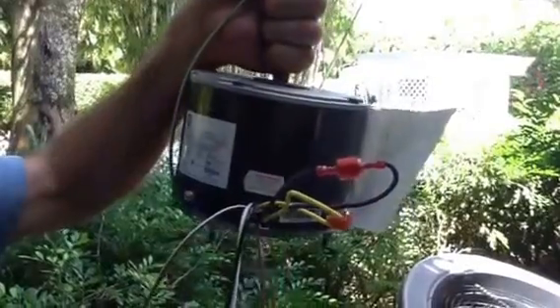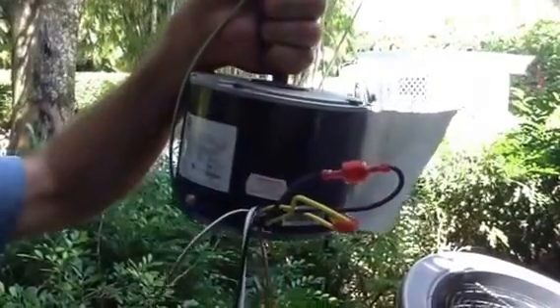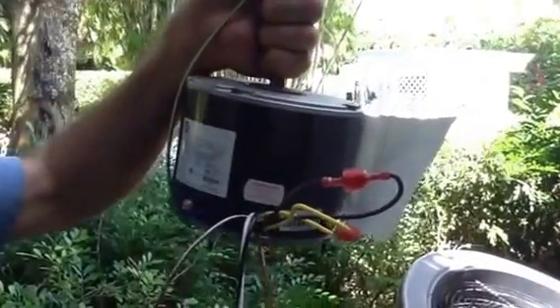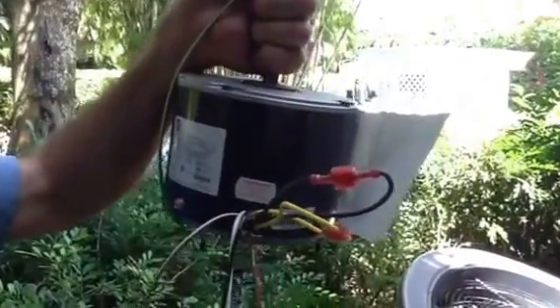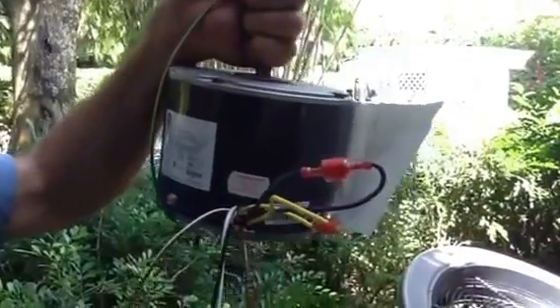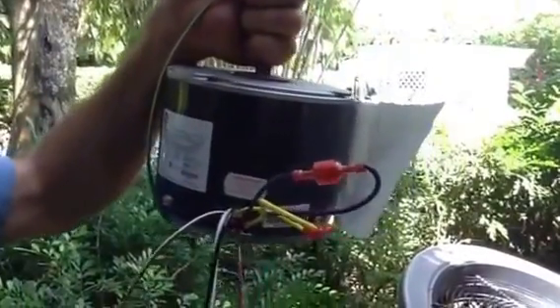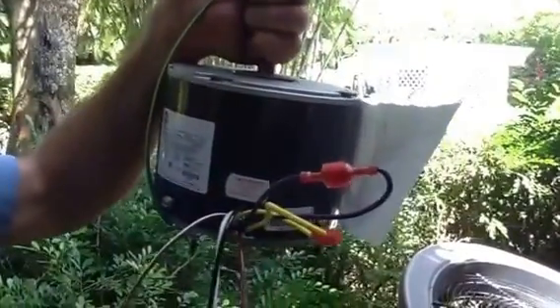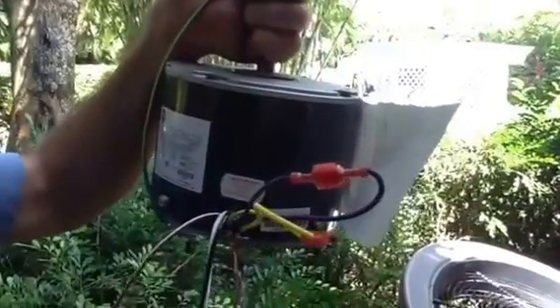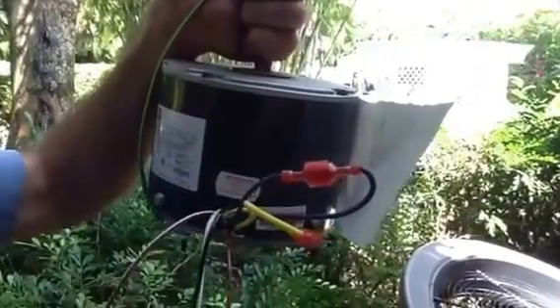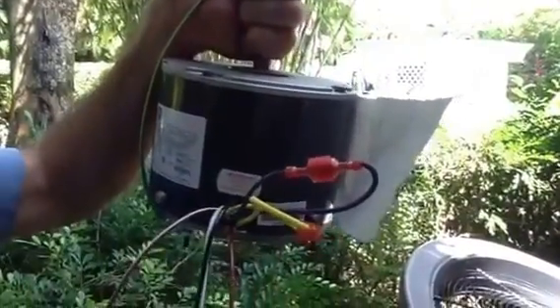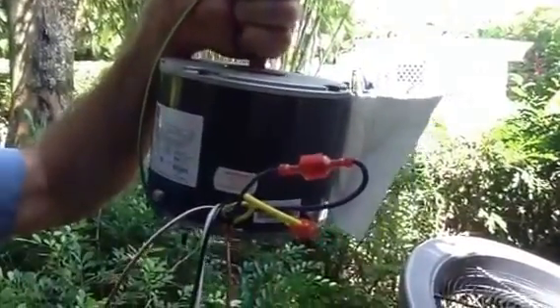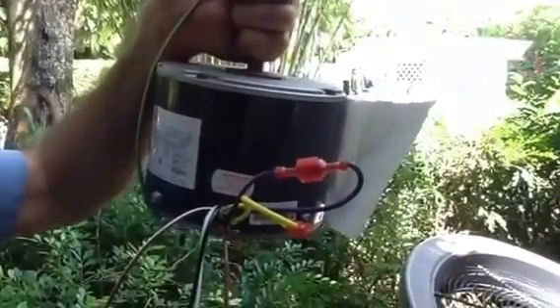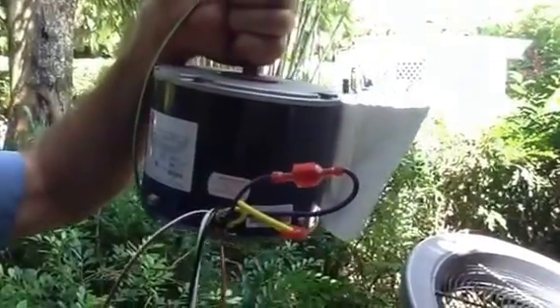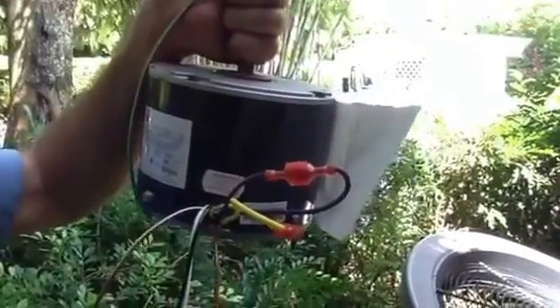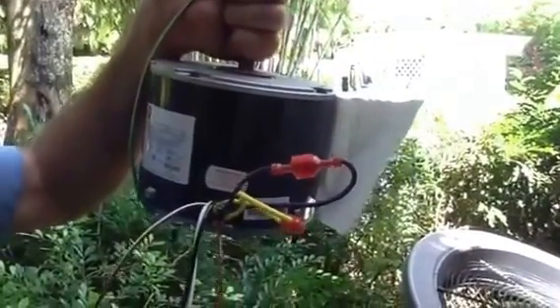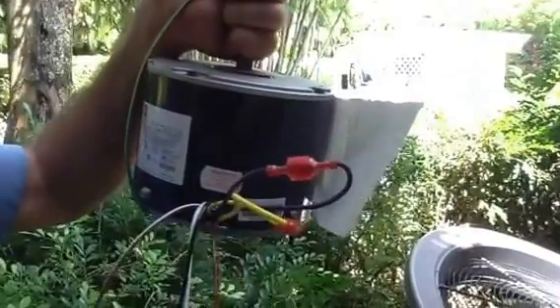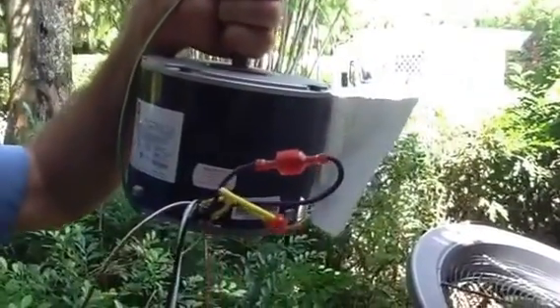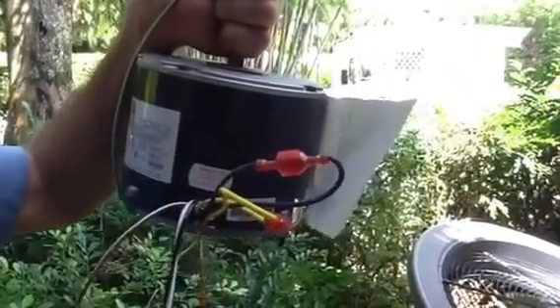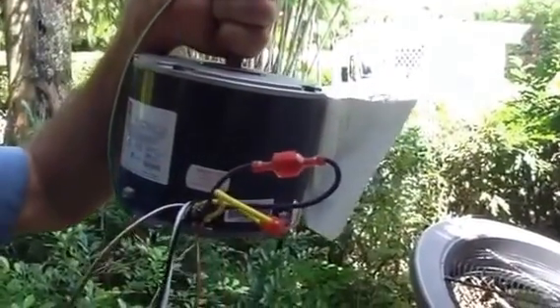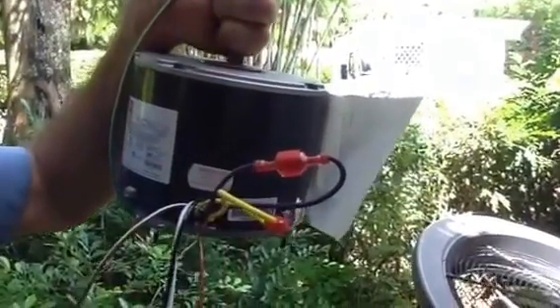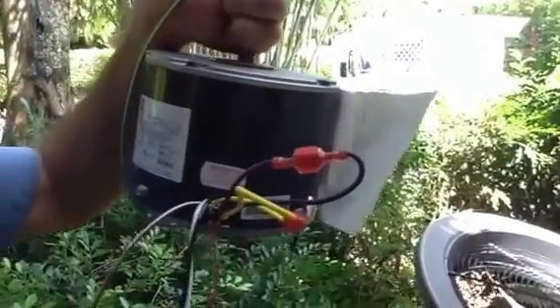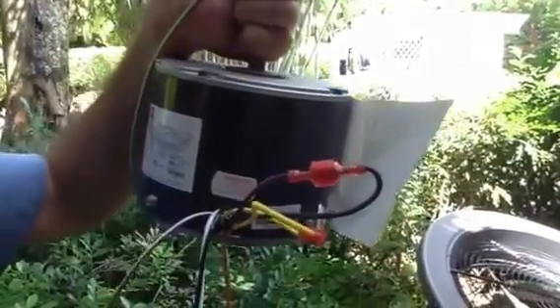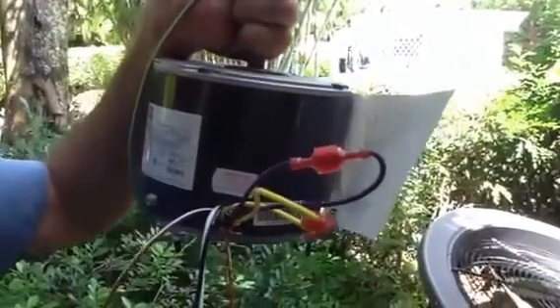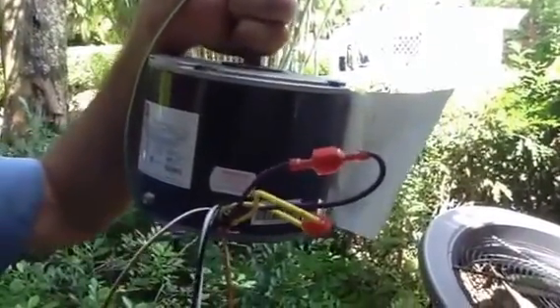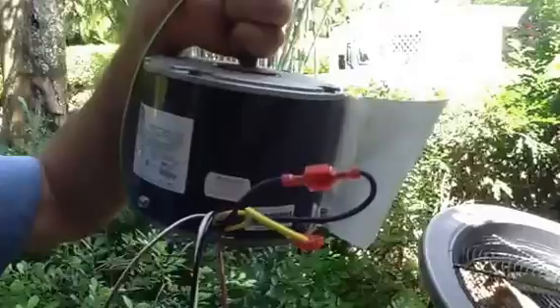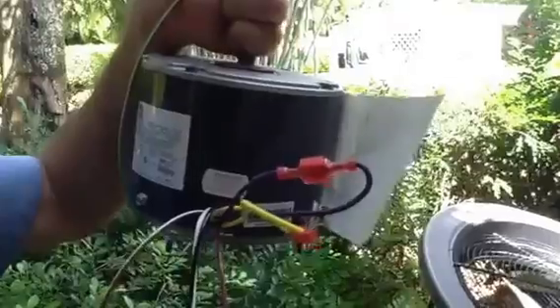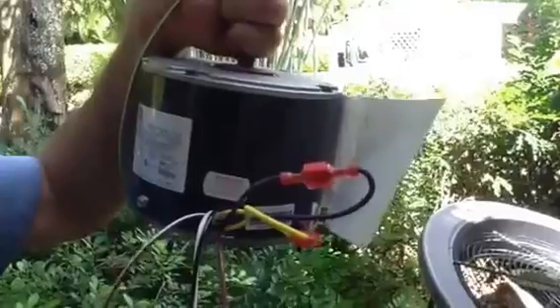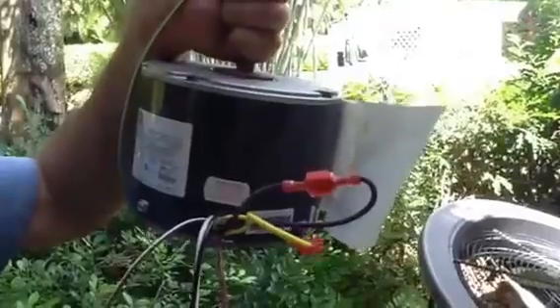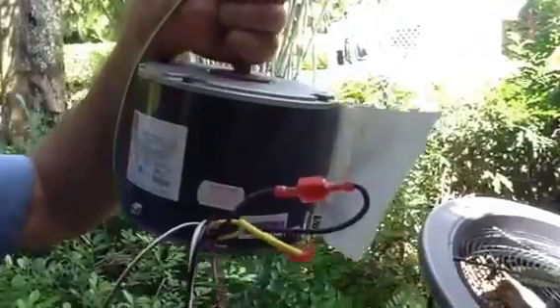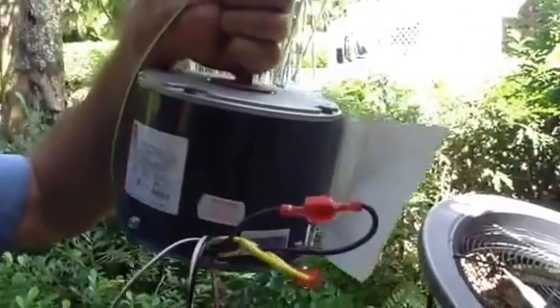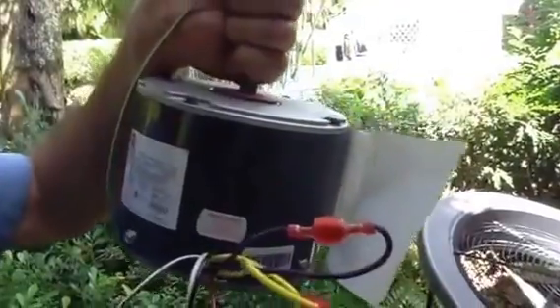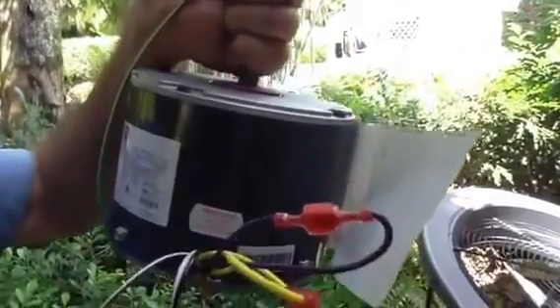What I want to talk about today is a rescue motor. We have a package unit here that has a bad condenser motor.